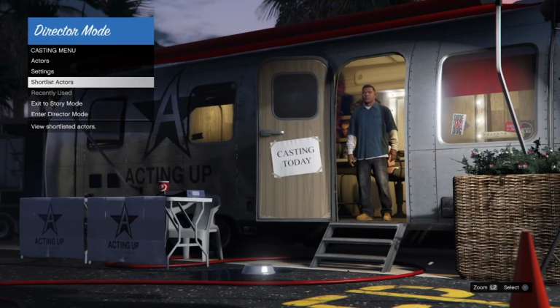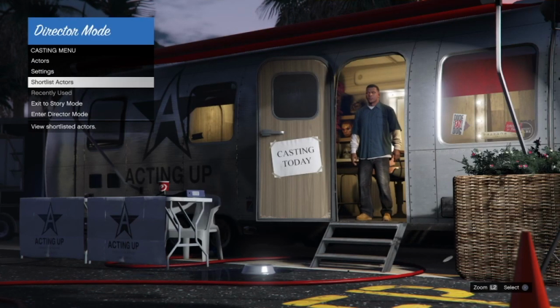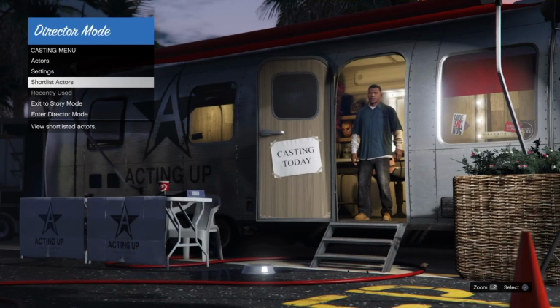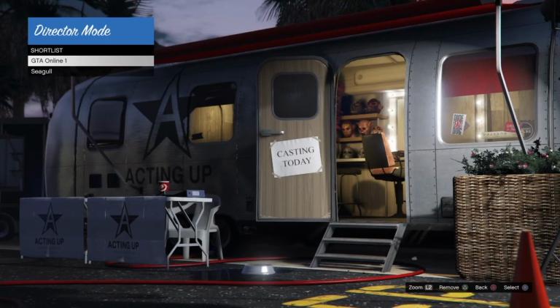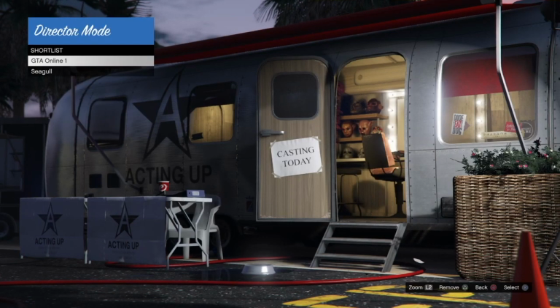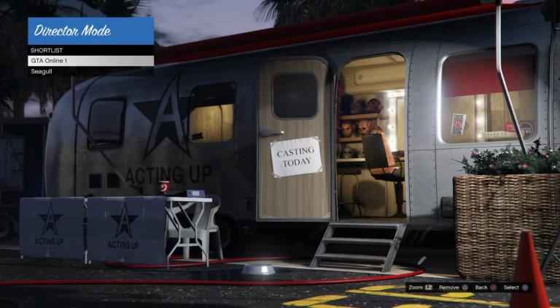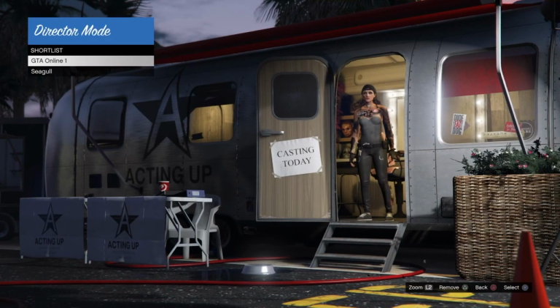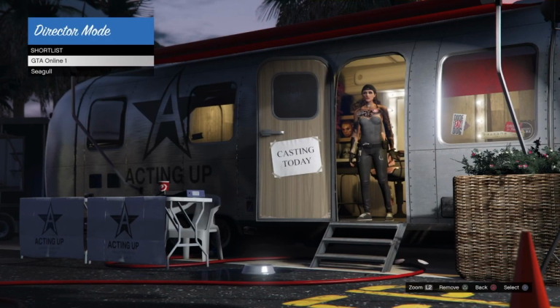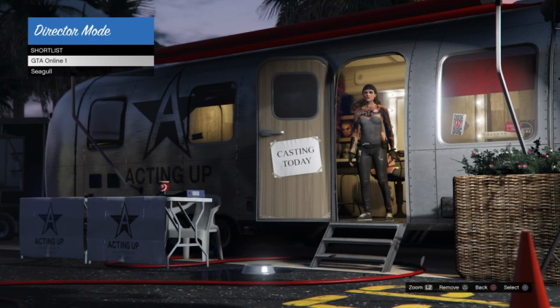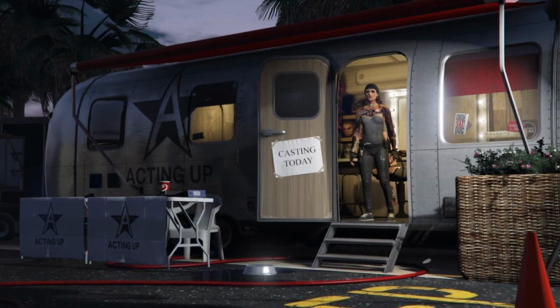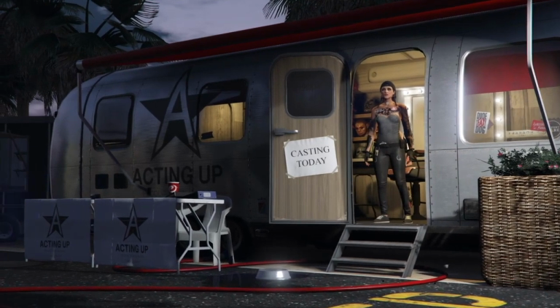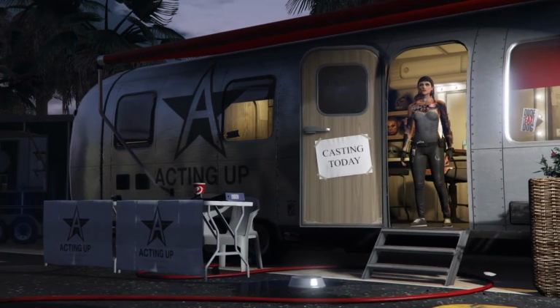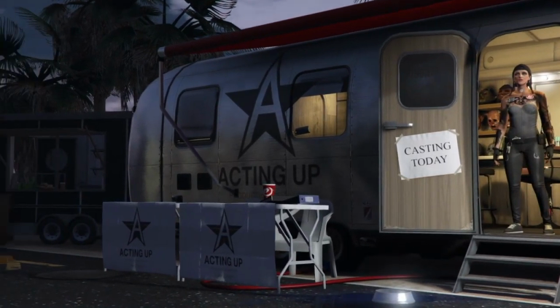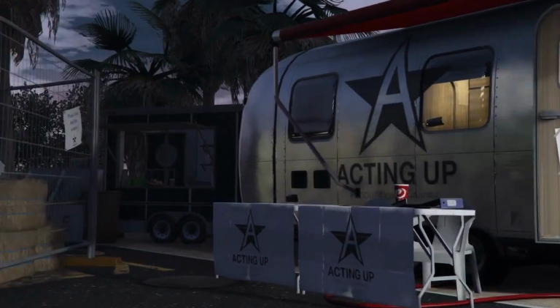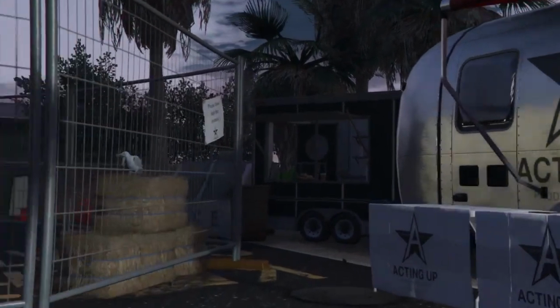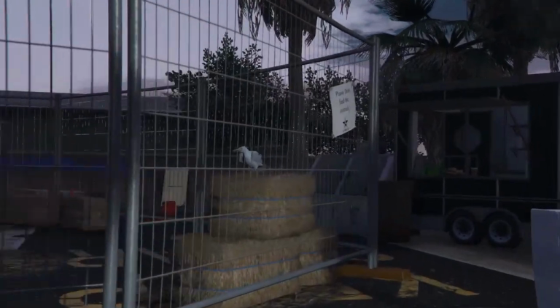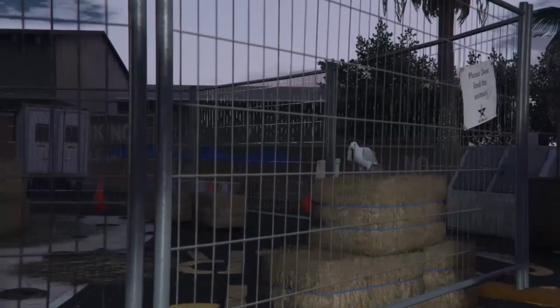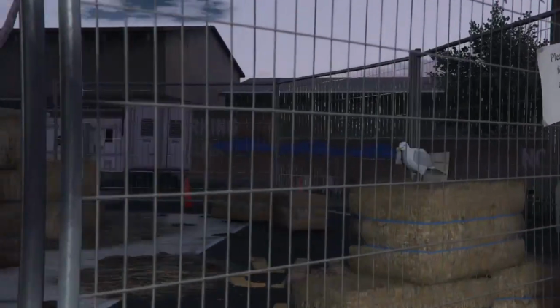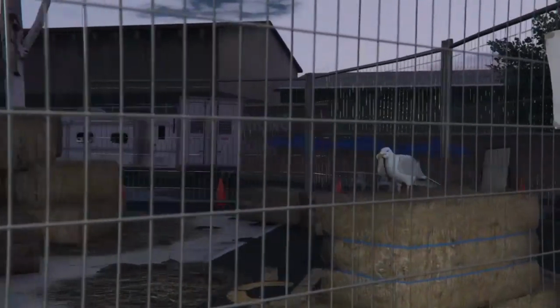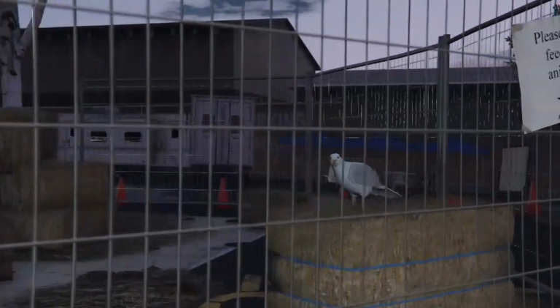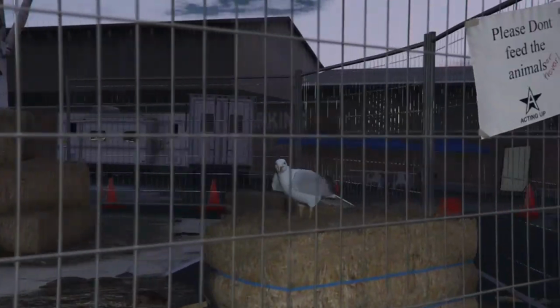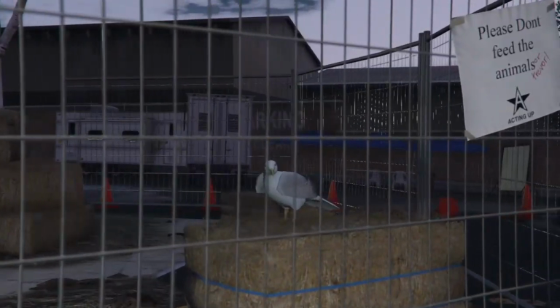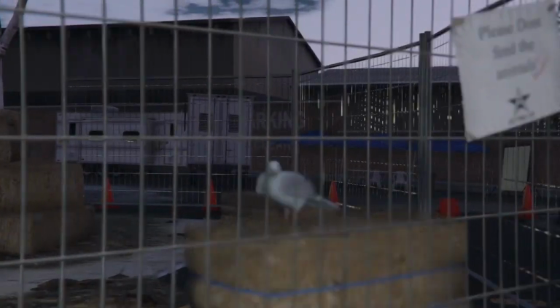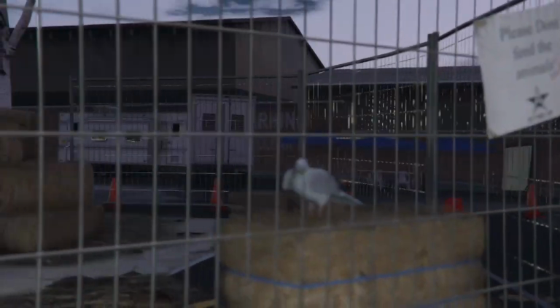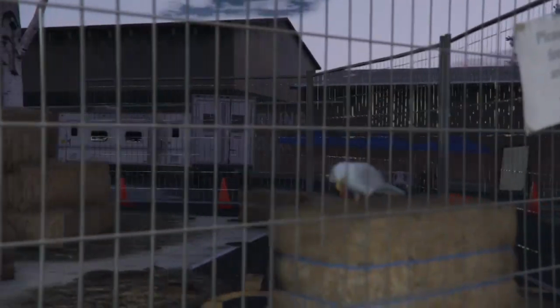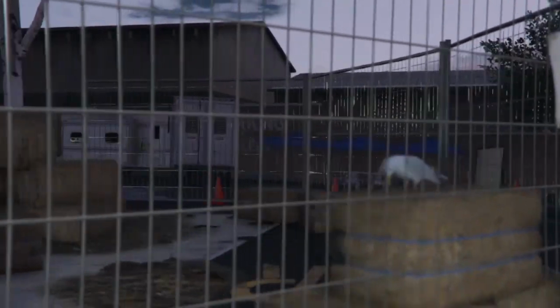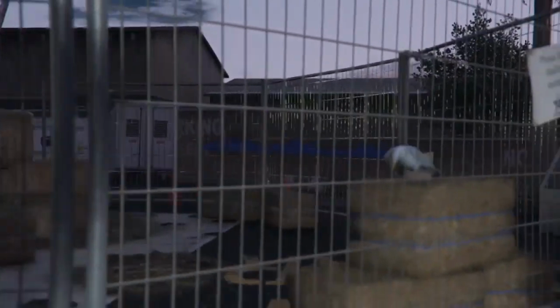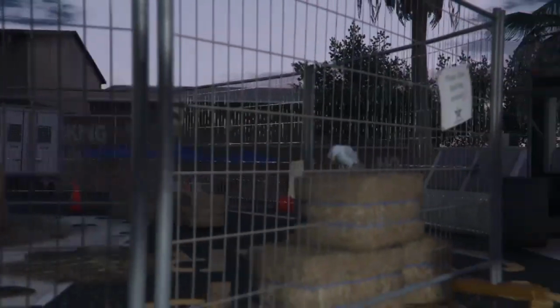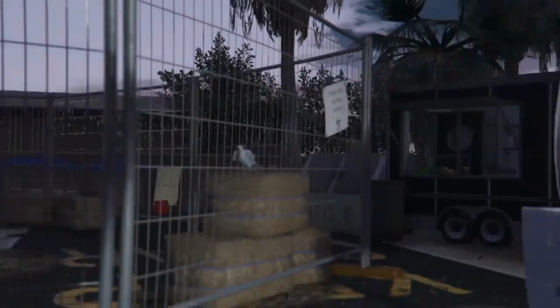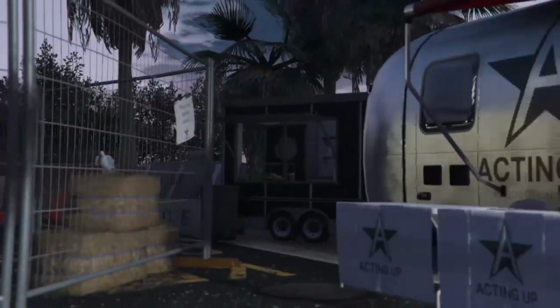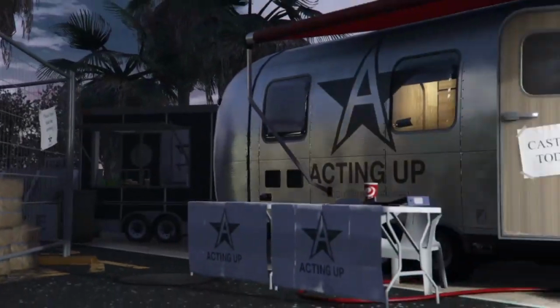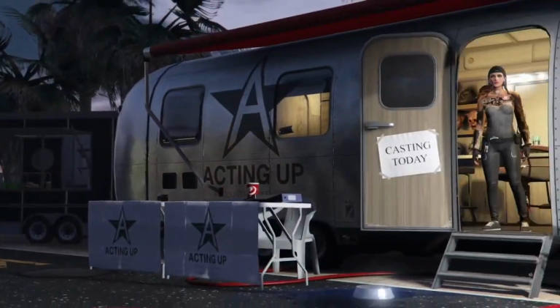Once we're in Director Mode, go down to Shortlist and swap between your GTA Online character and your shortlisted bird.